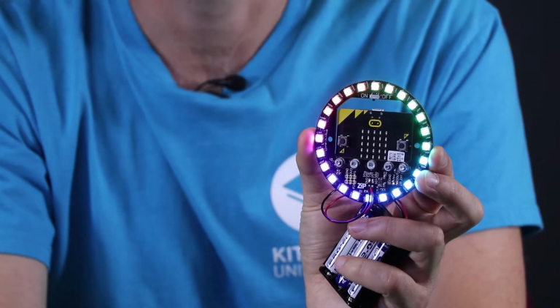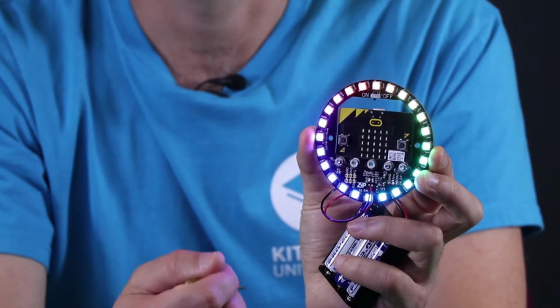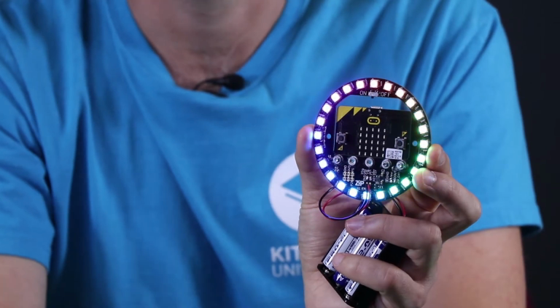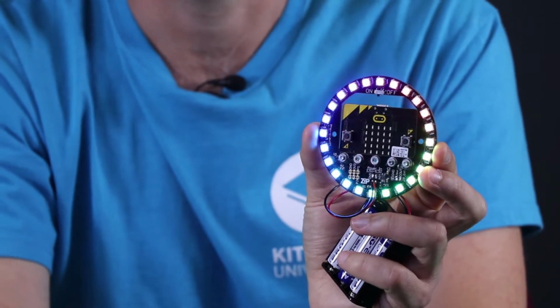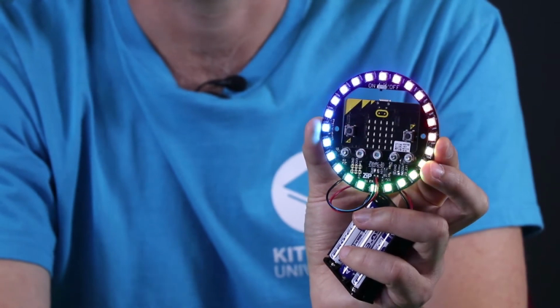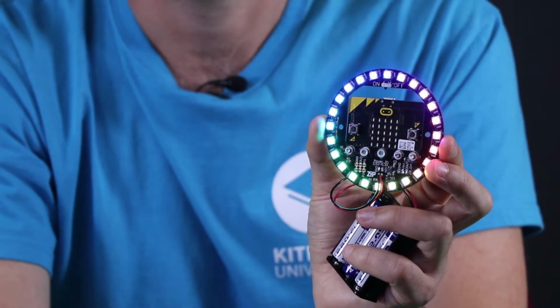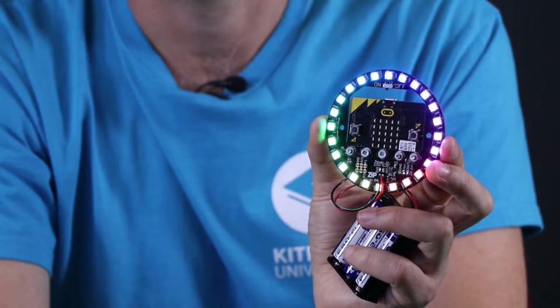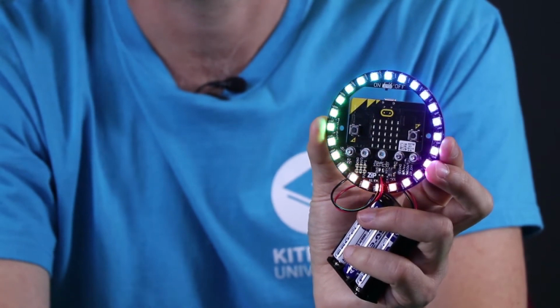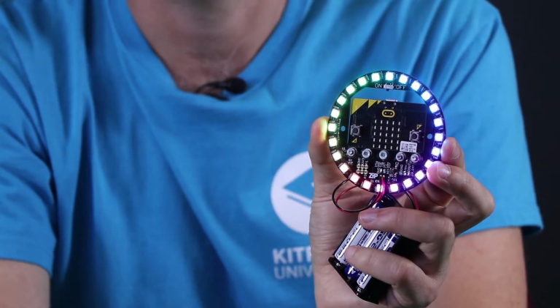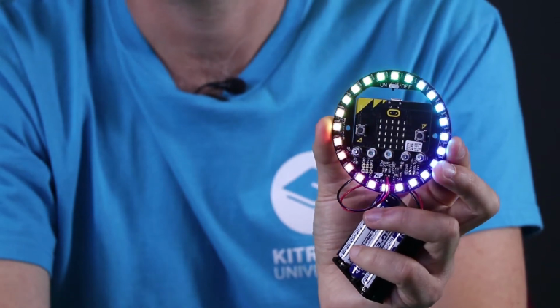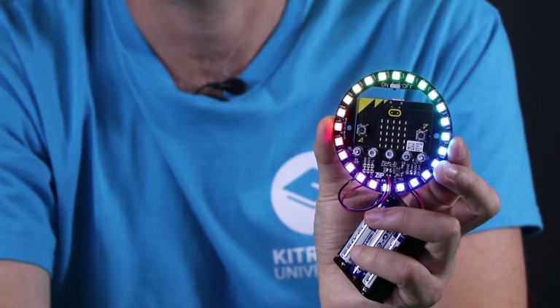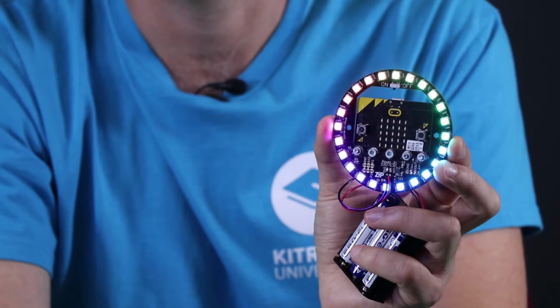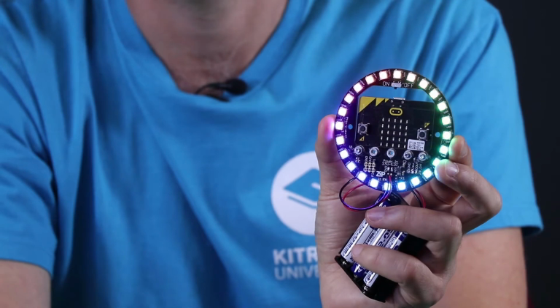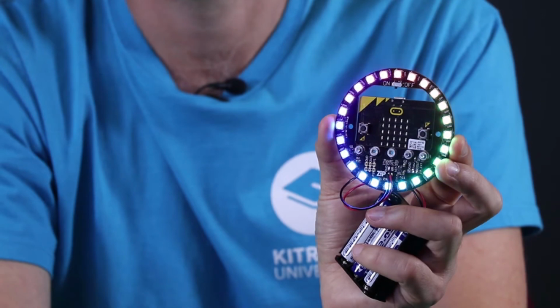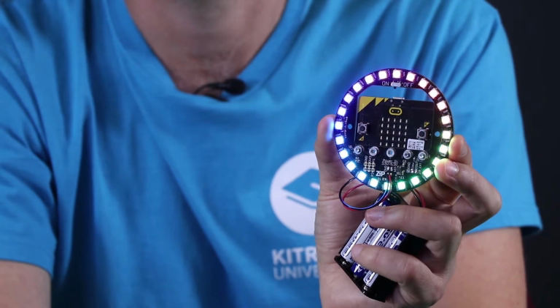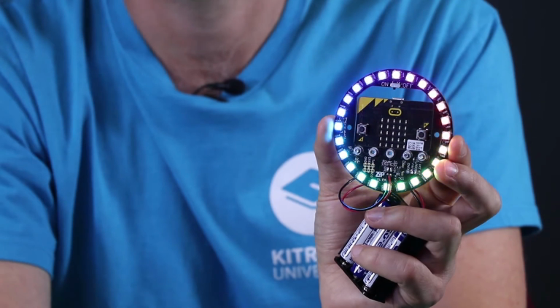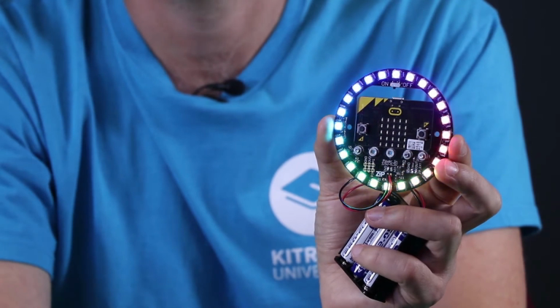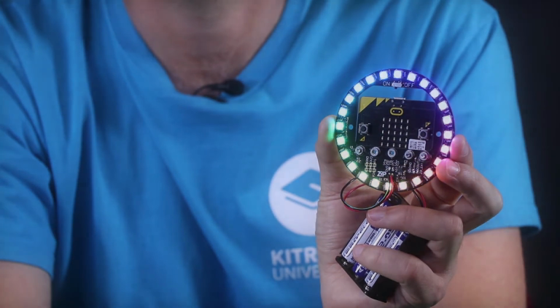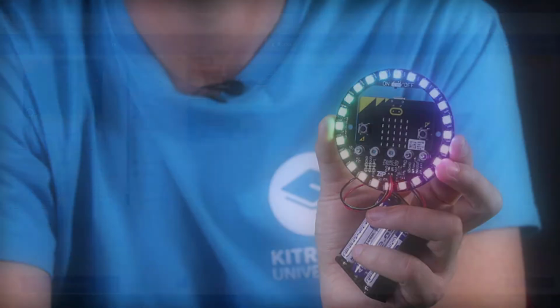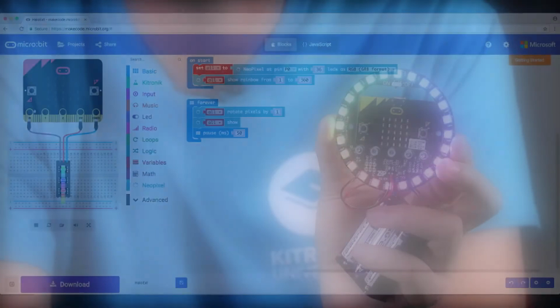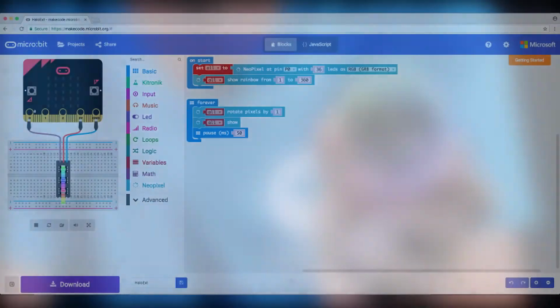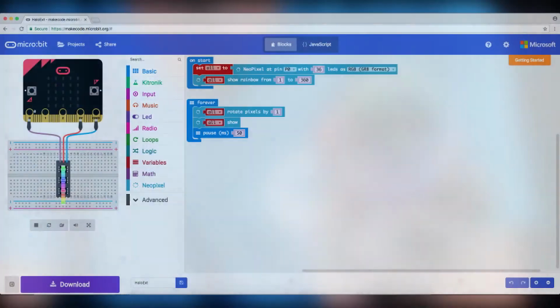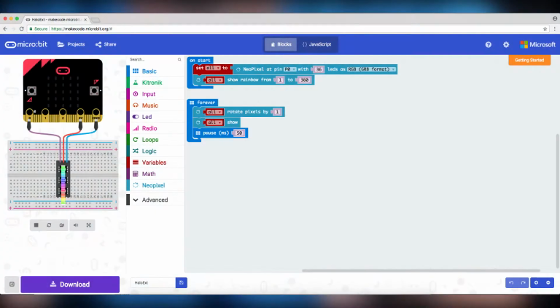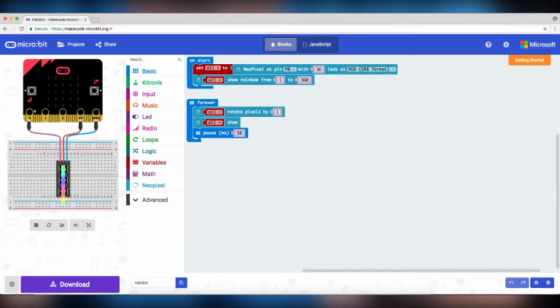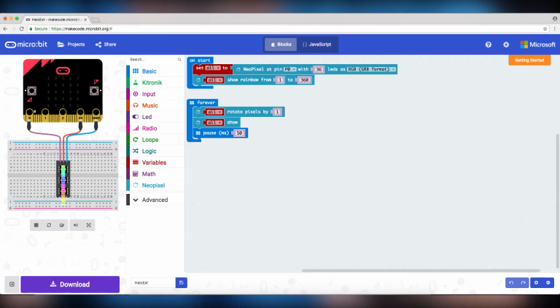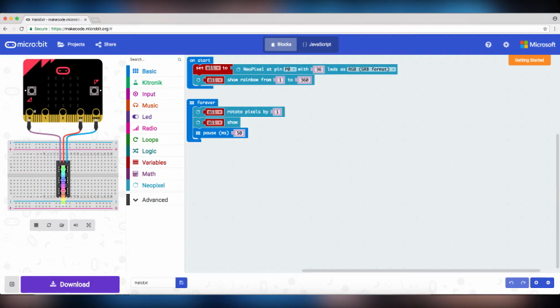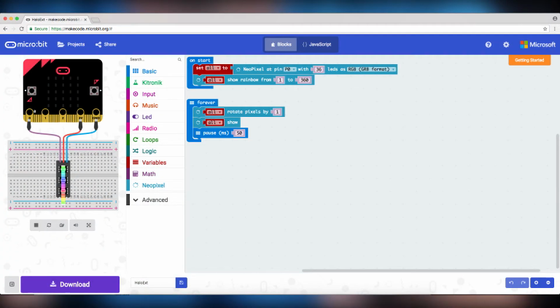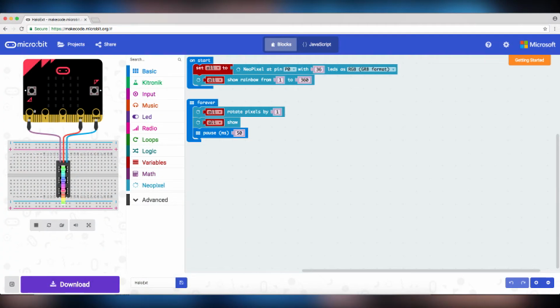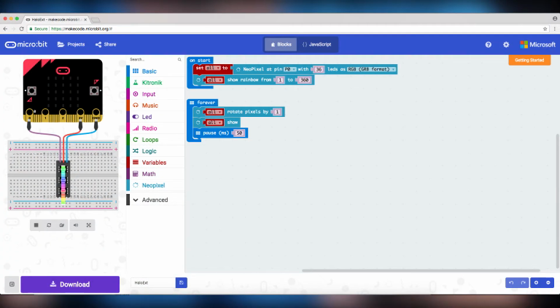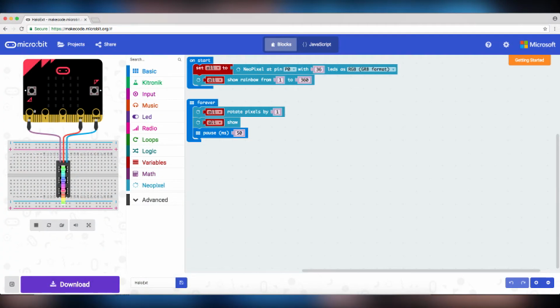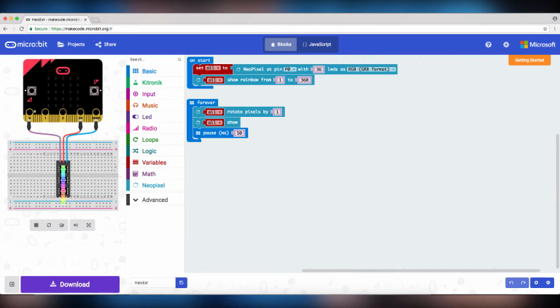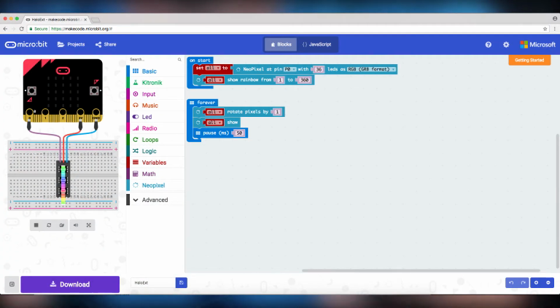Controlling the Zip Halo is very simple and can be done using drag-and-drop blocks within the Microsoft MakeCode coding environment.